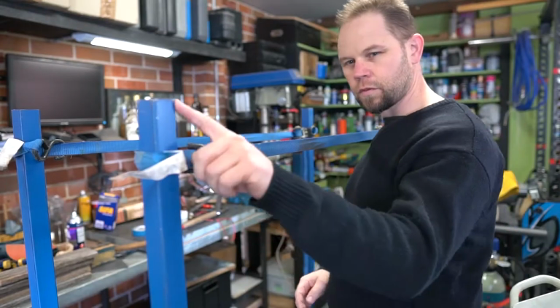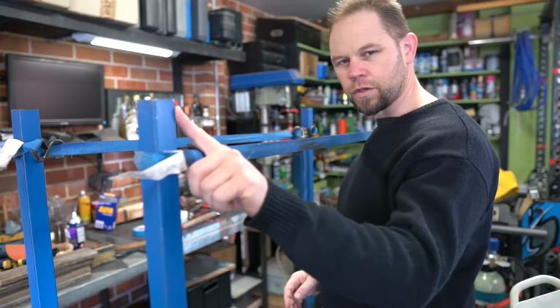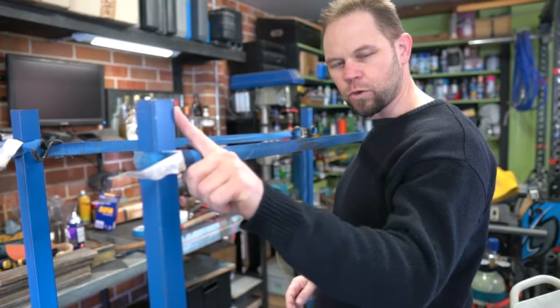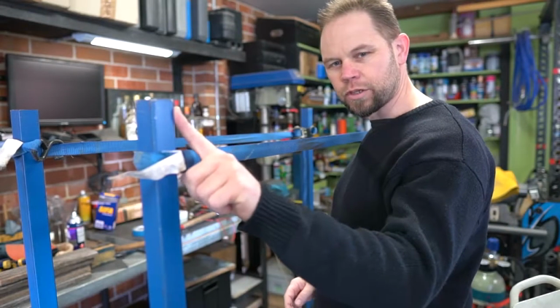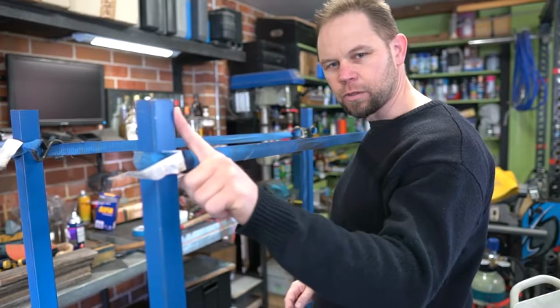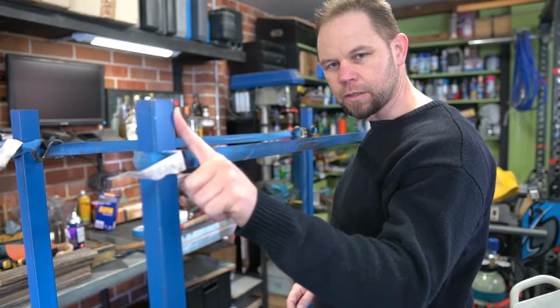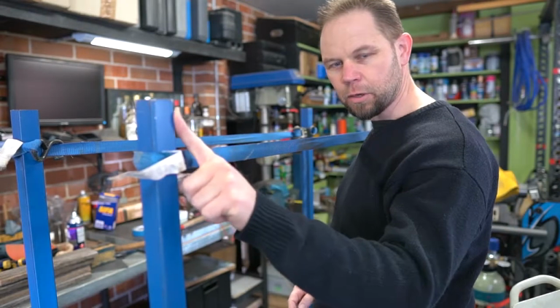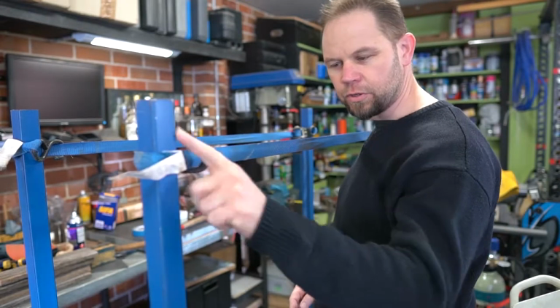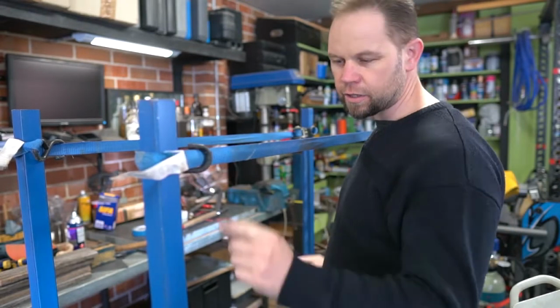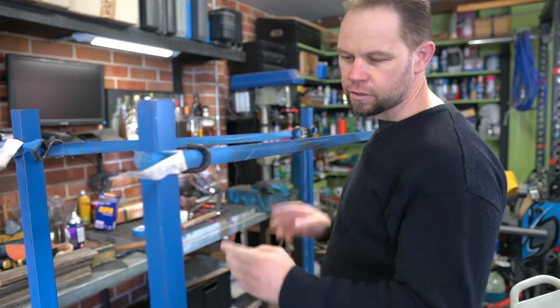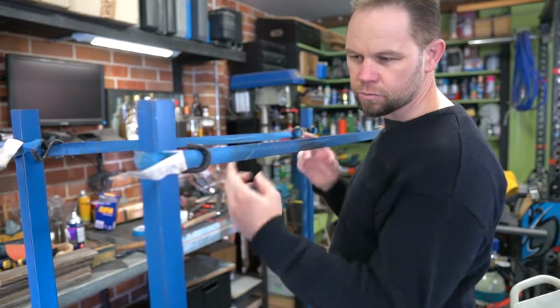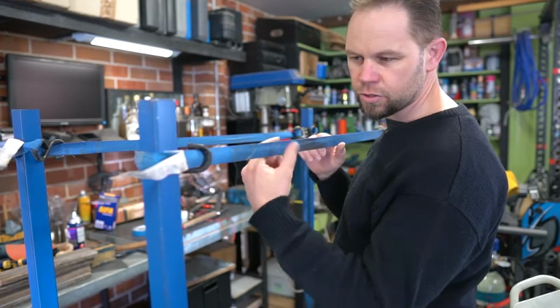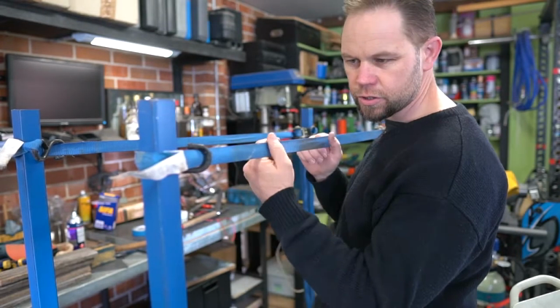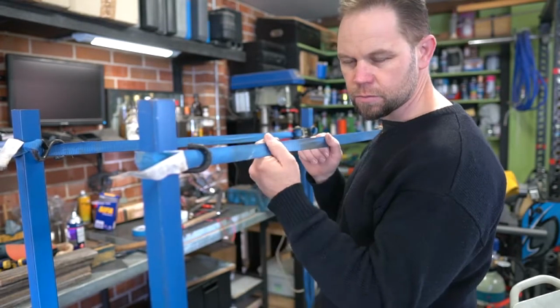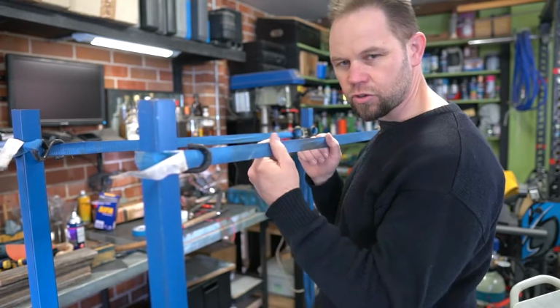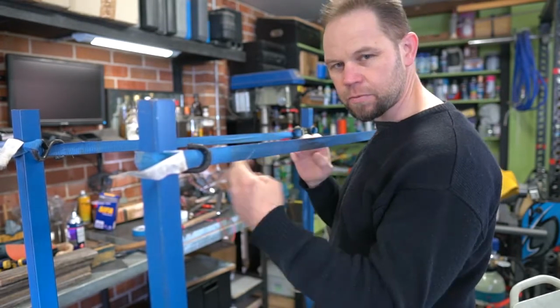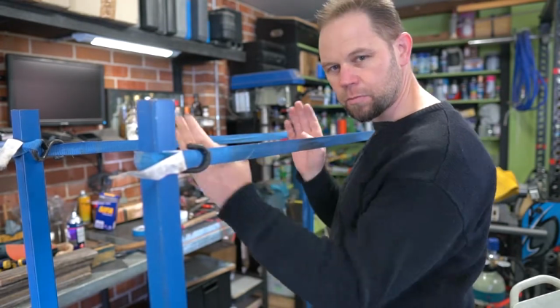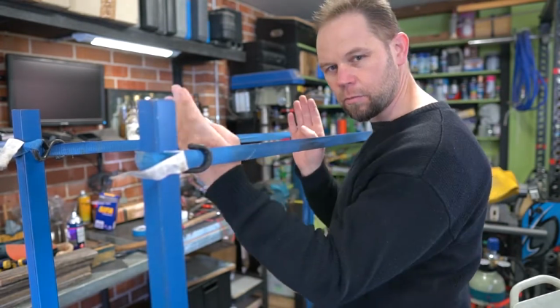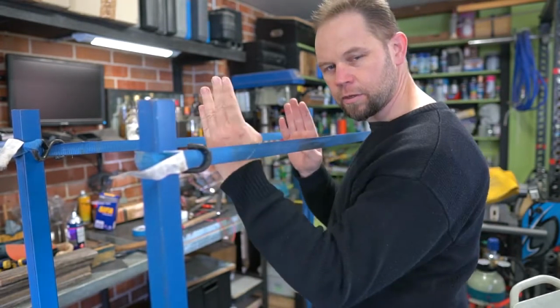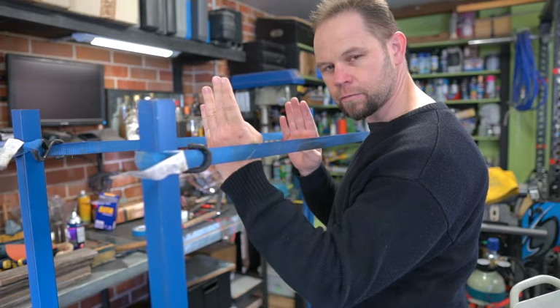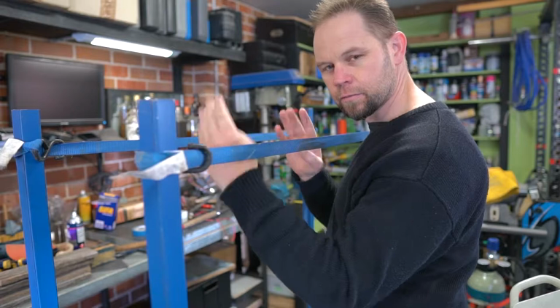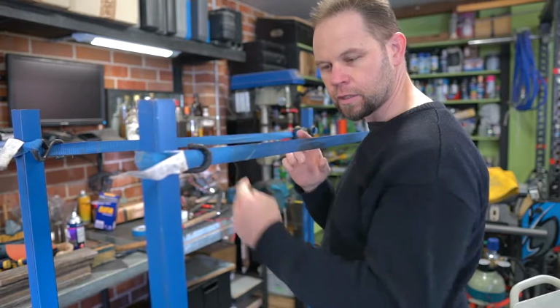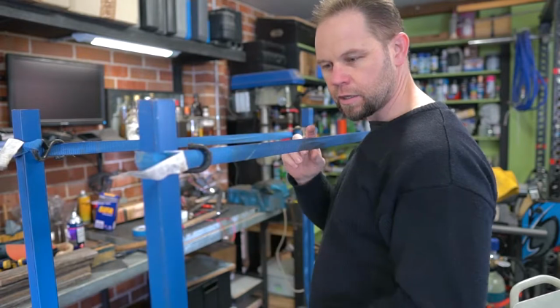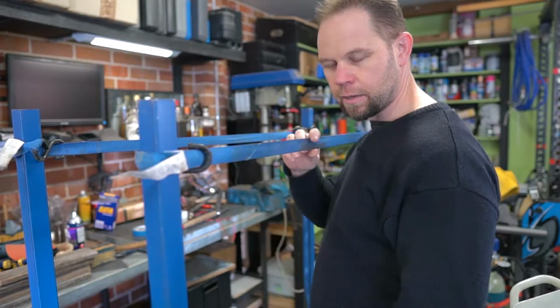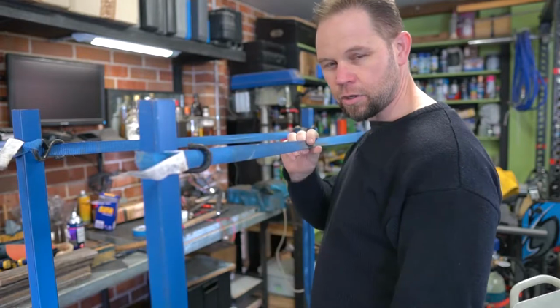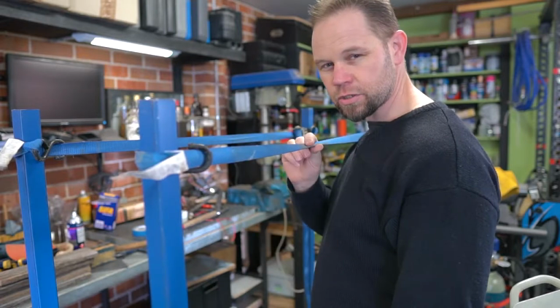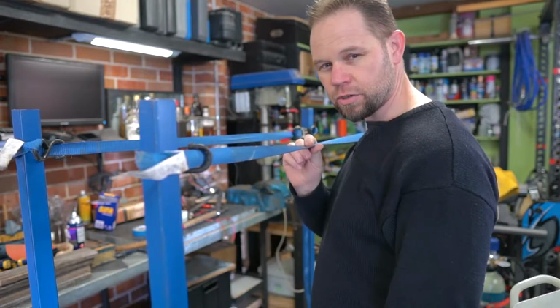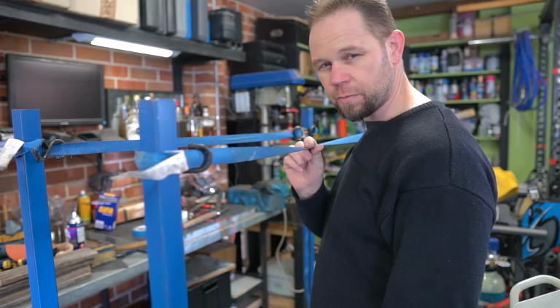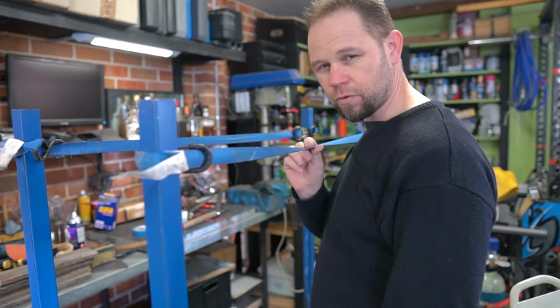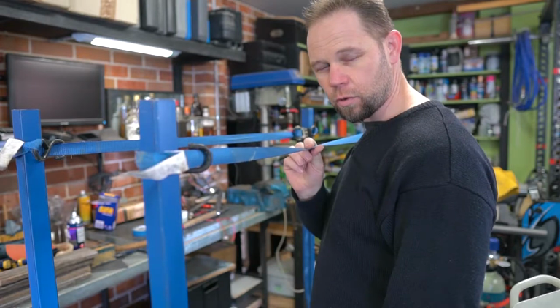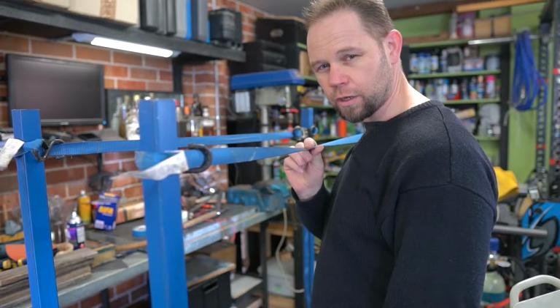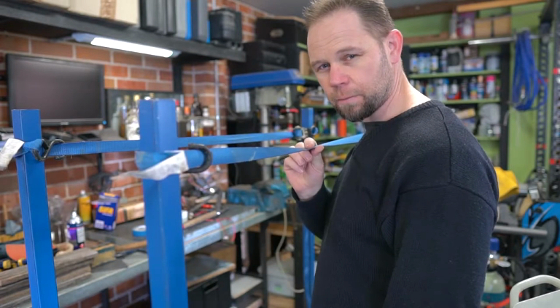These weren't completely perpendicular, so I'm just using some straps to pull them in. Get it nice and straight before I weld it up.